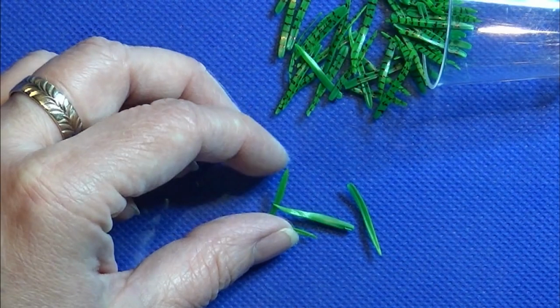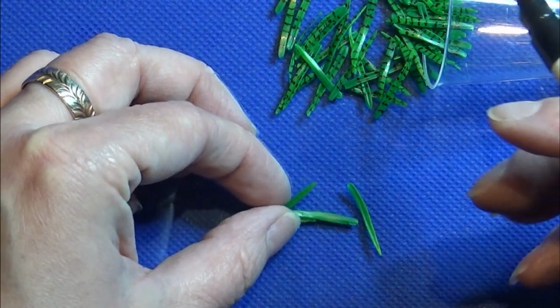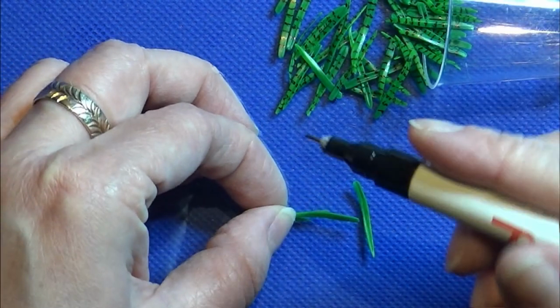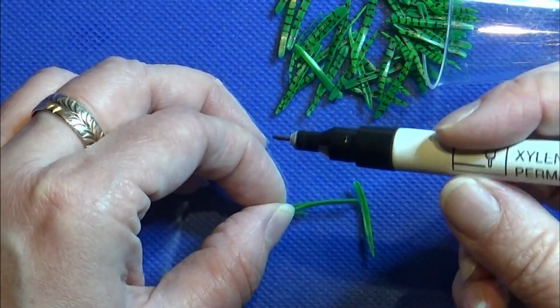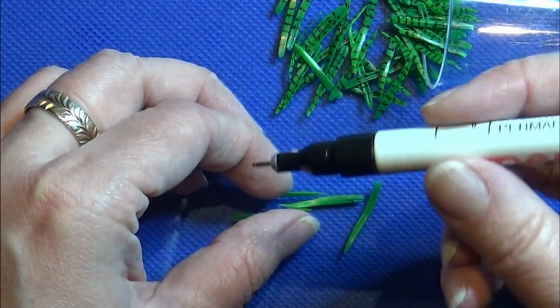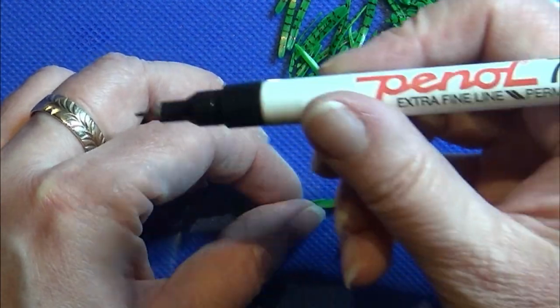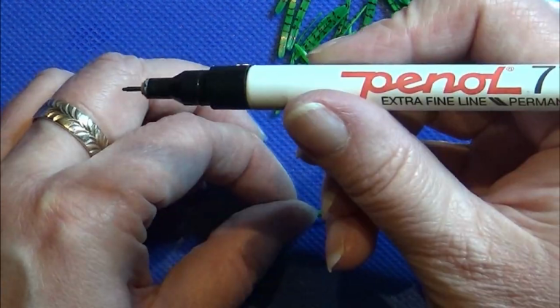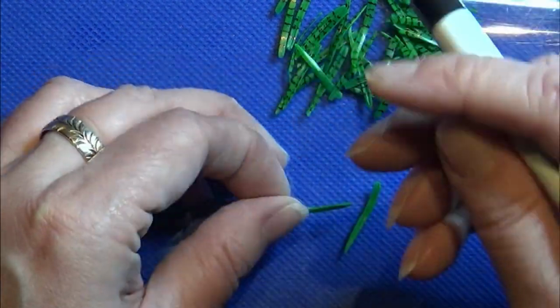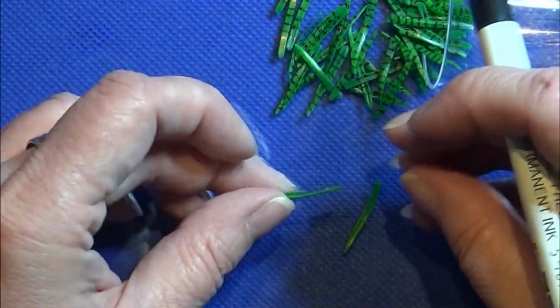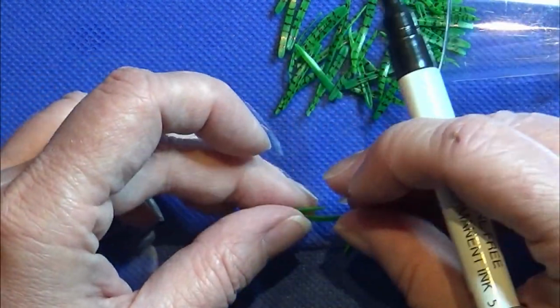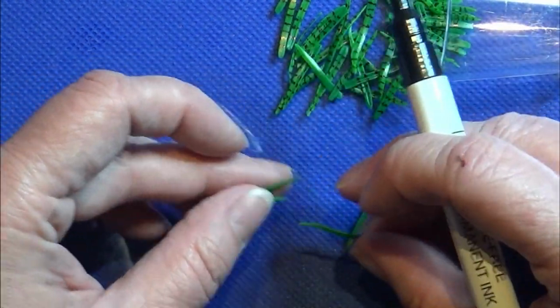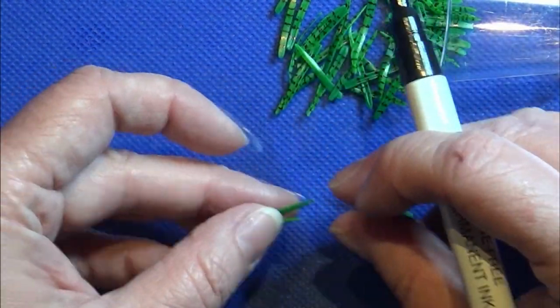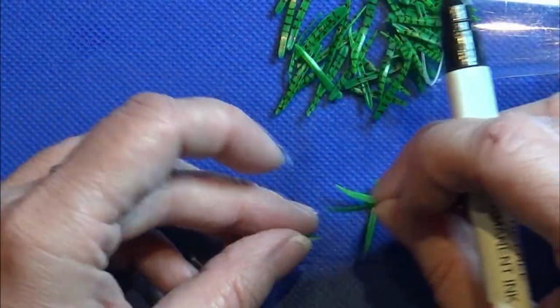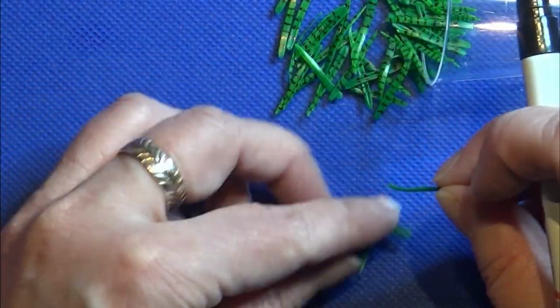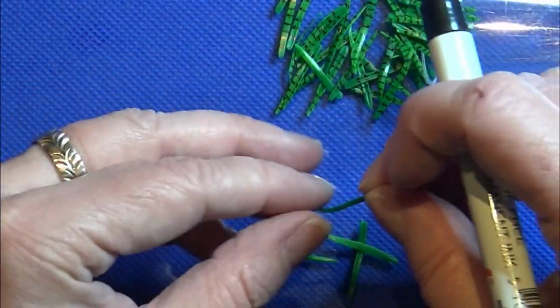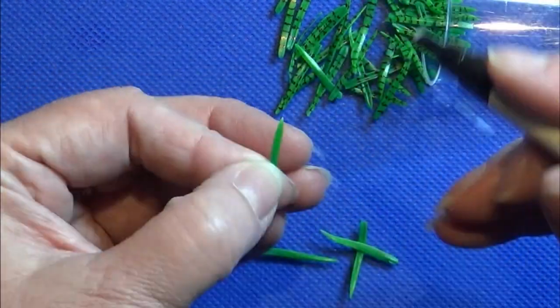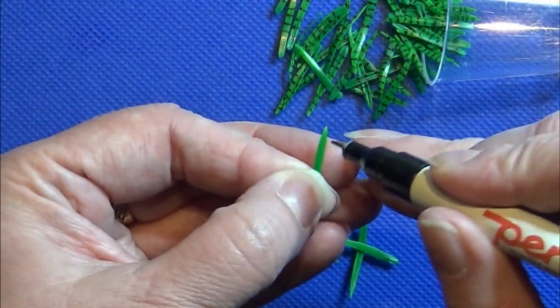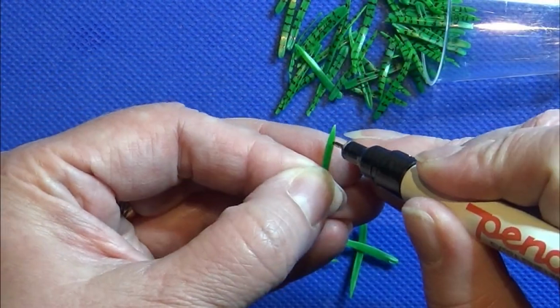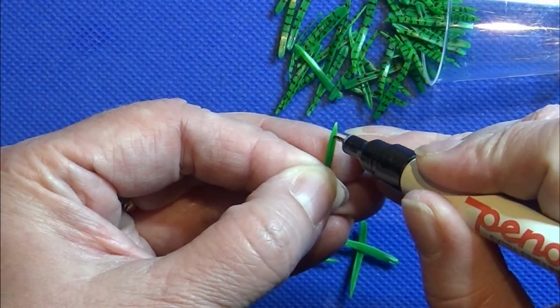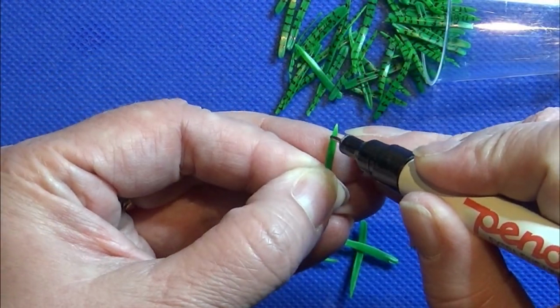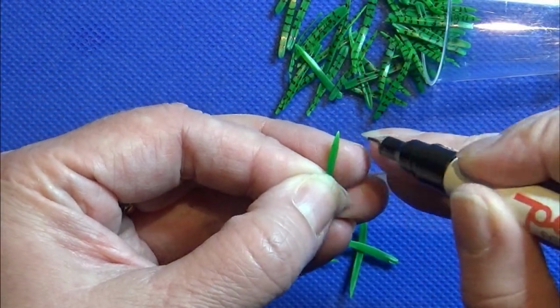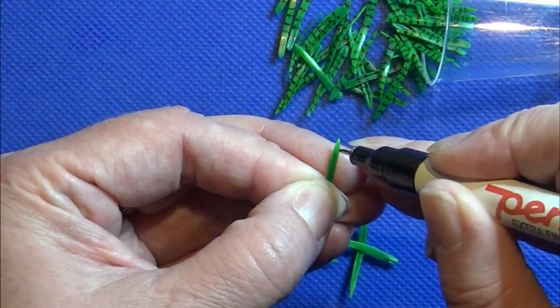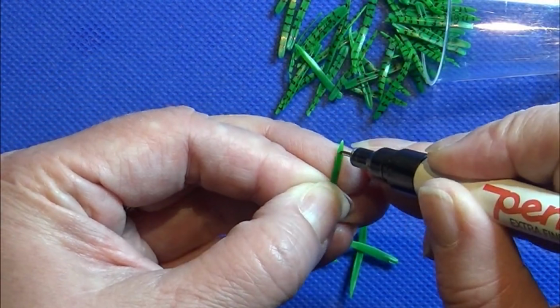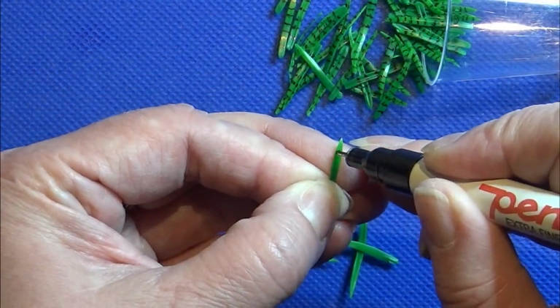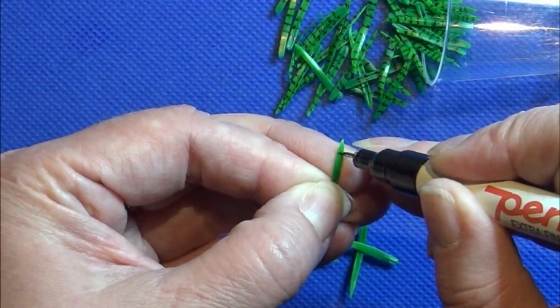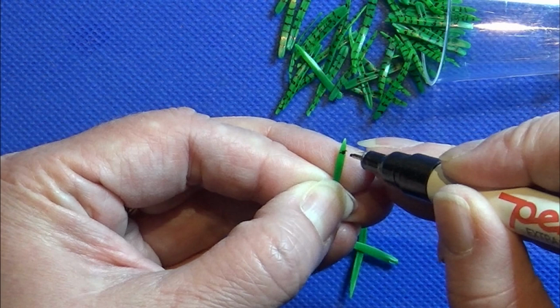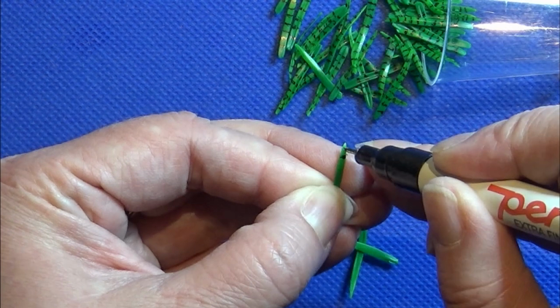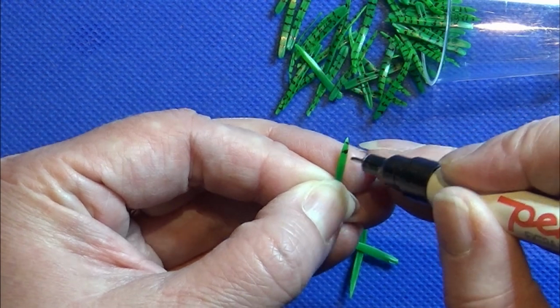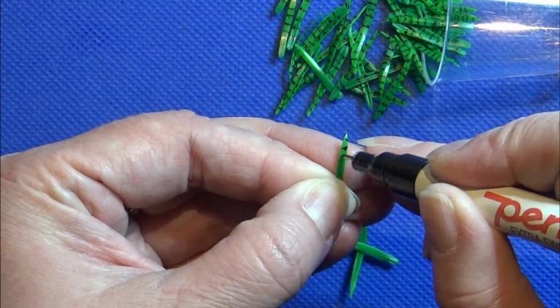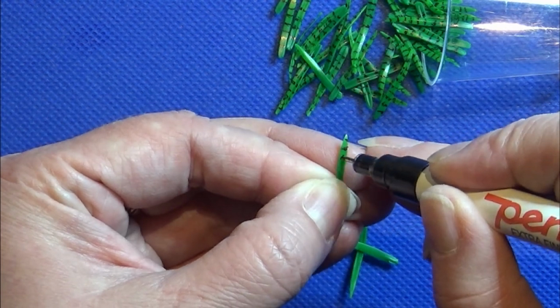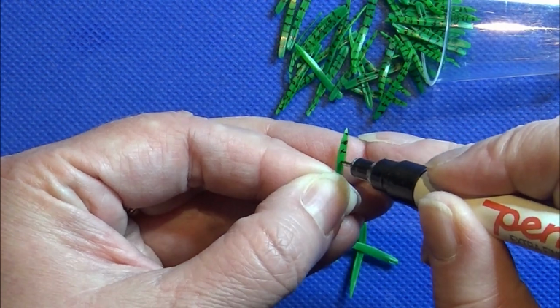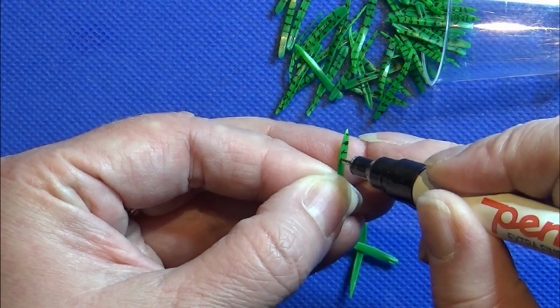I'm using a black marker to decorate these leaves a tiny bit, and I do this on all the leaves.